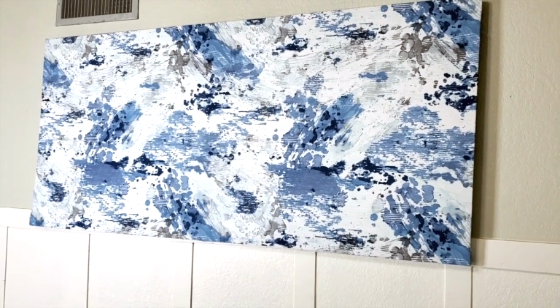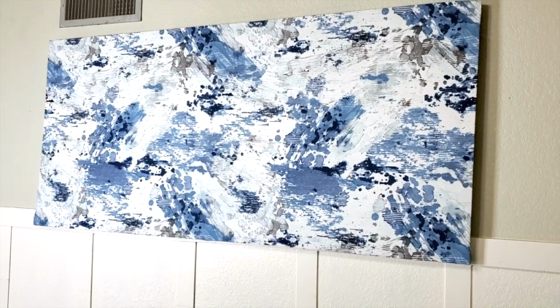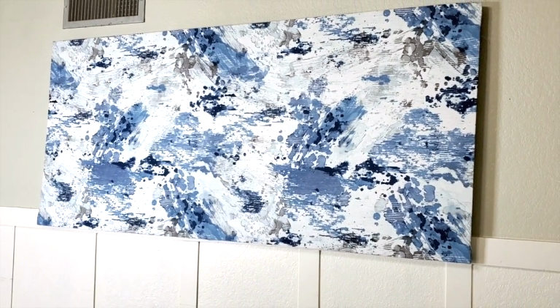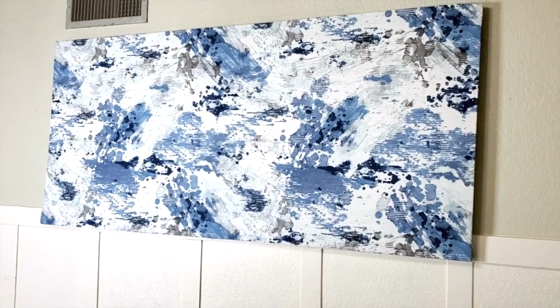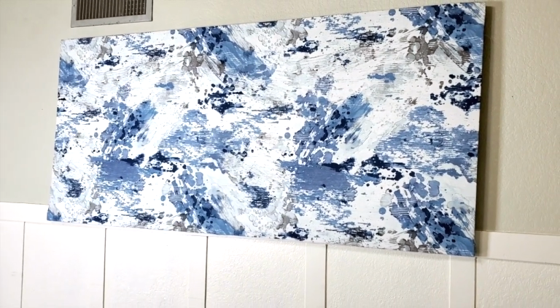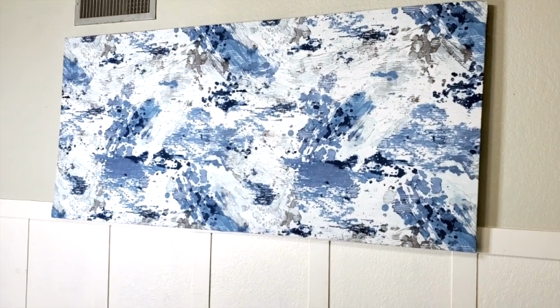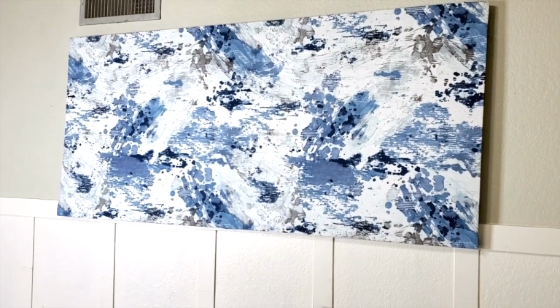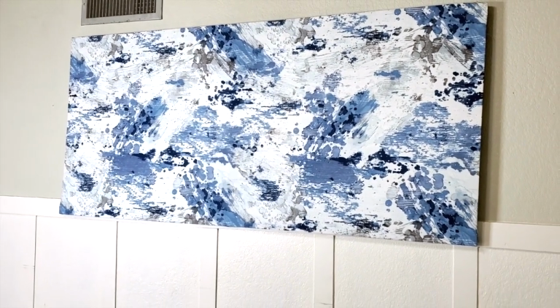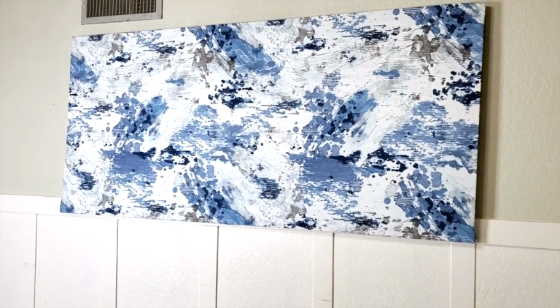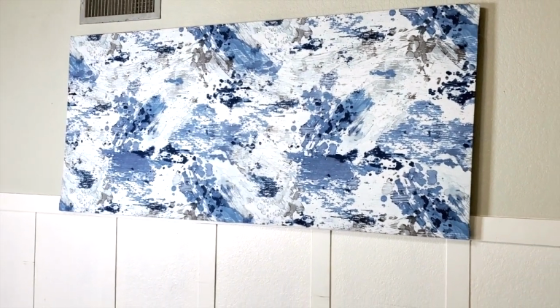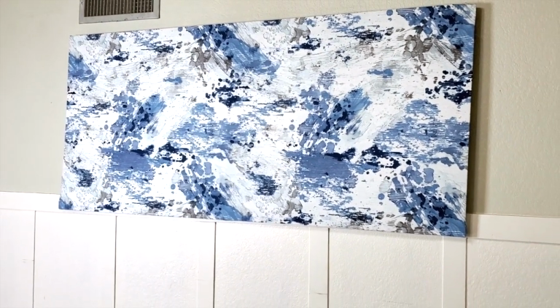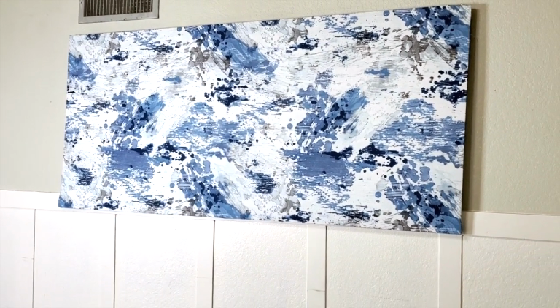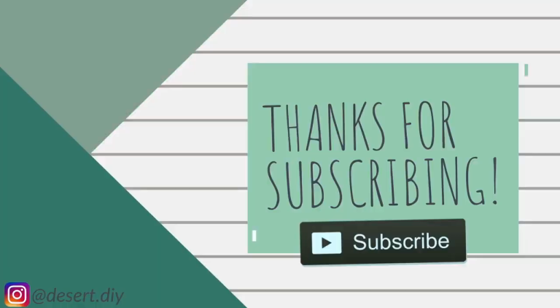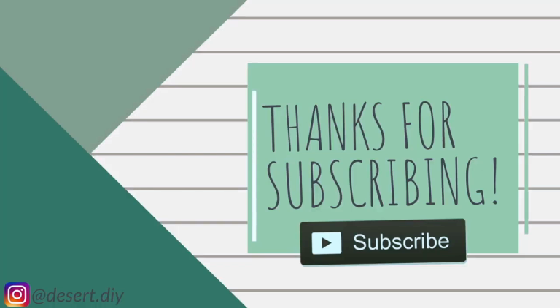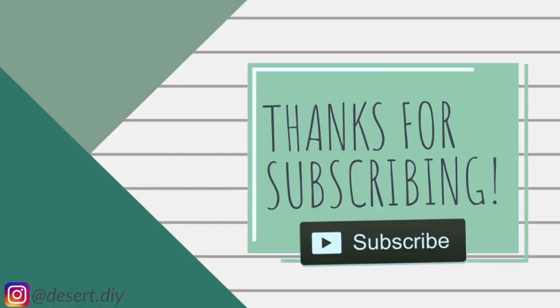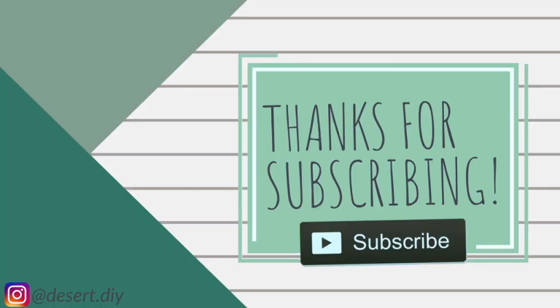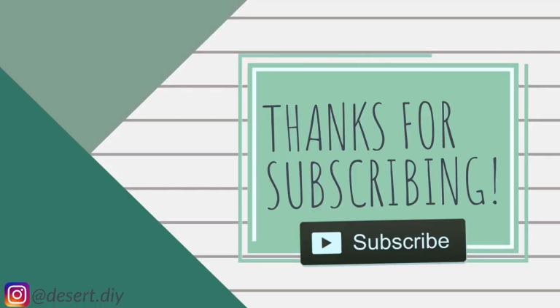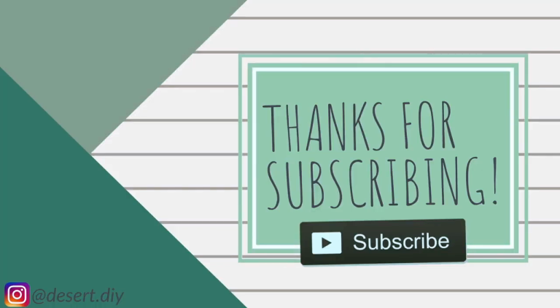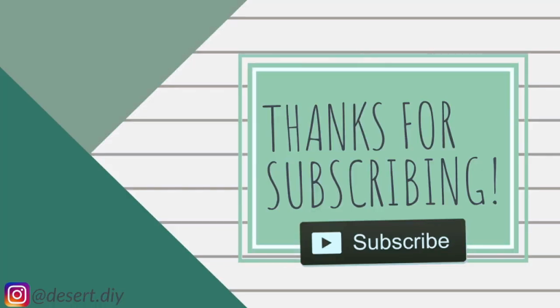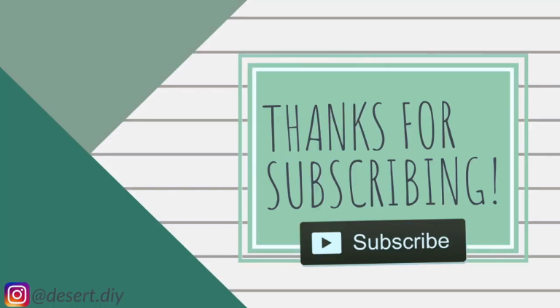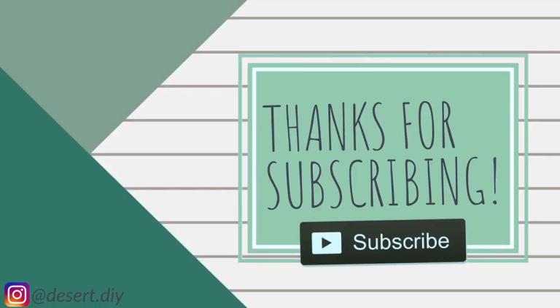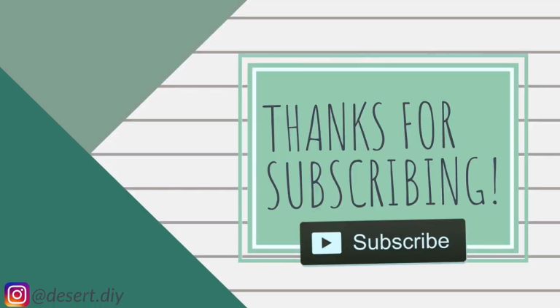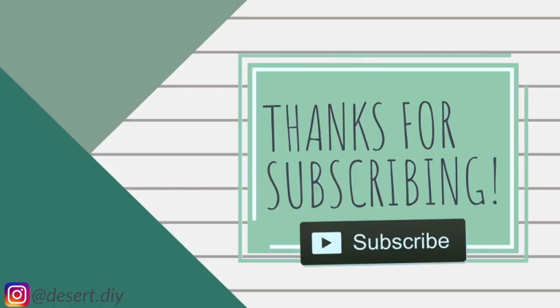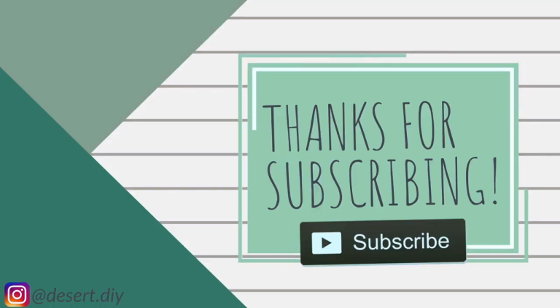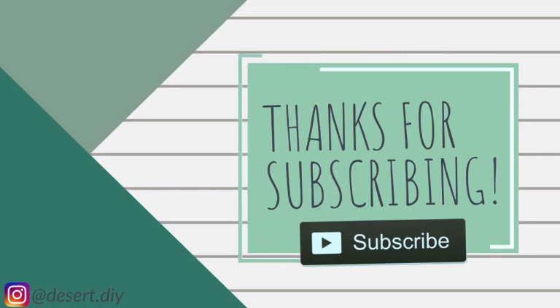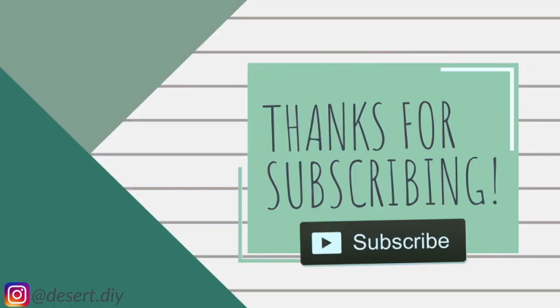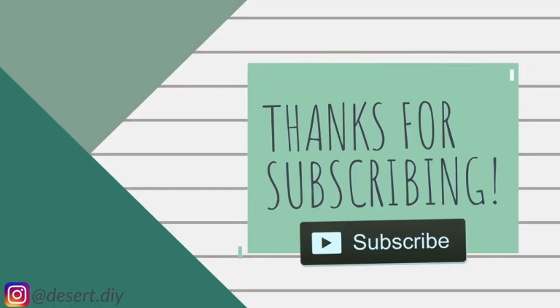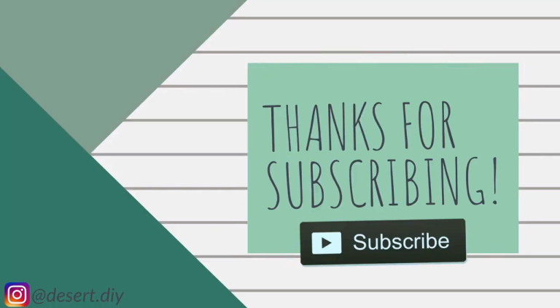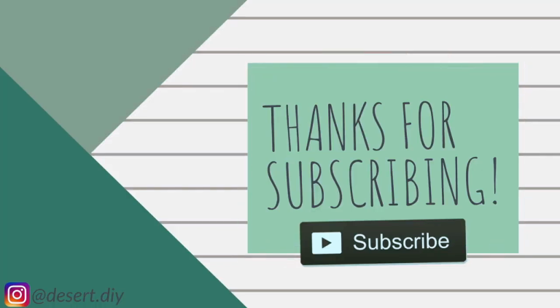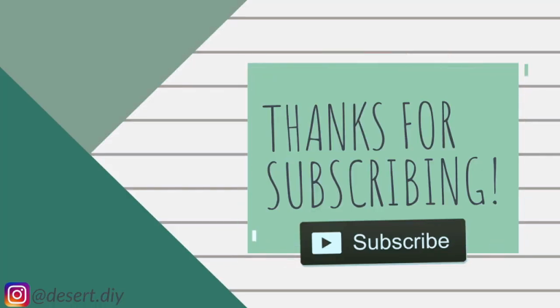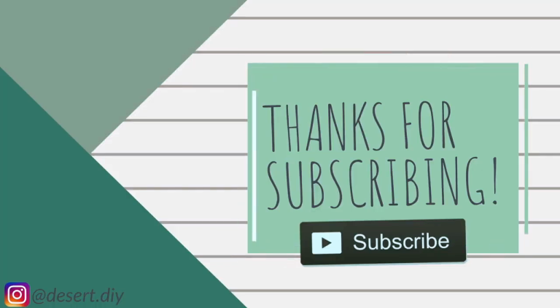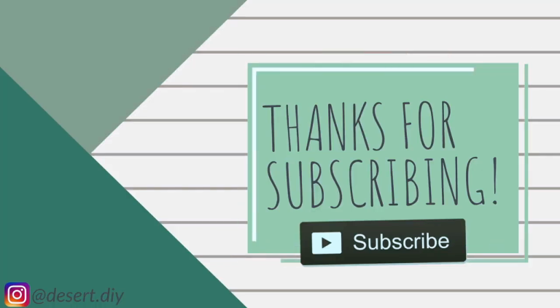Thank you so much for watching. If you liked what you saw today, don't forget to hit like and subscribe, and I will see you next time. Bye!